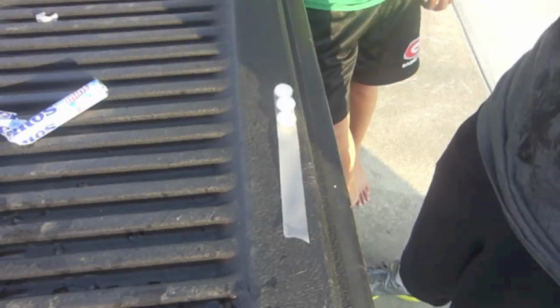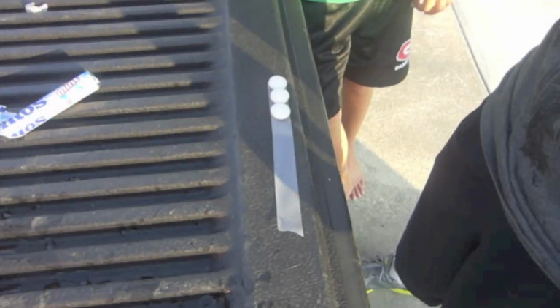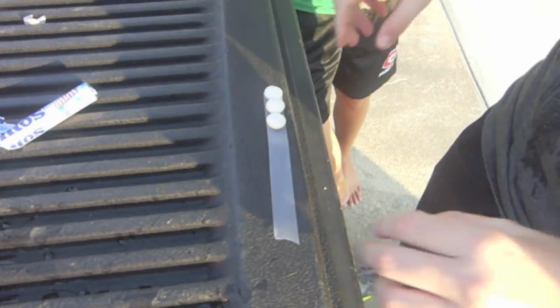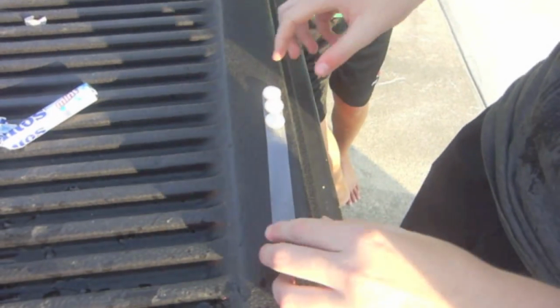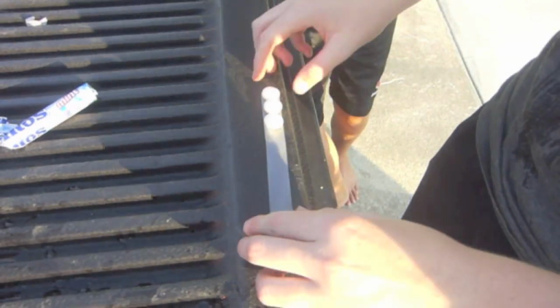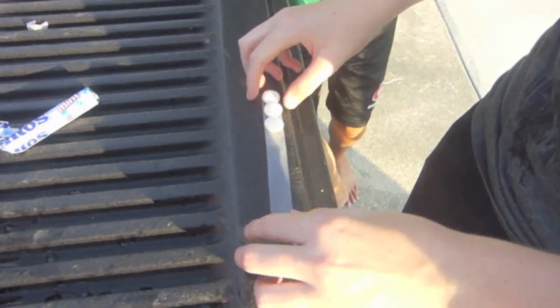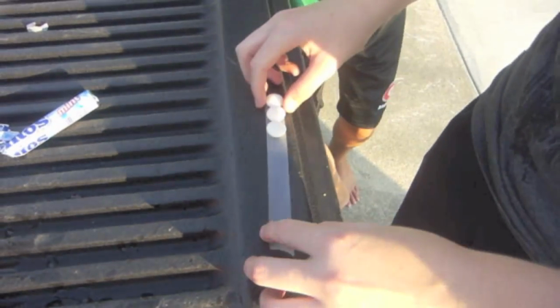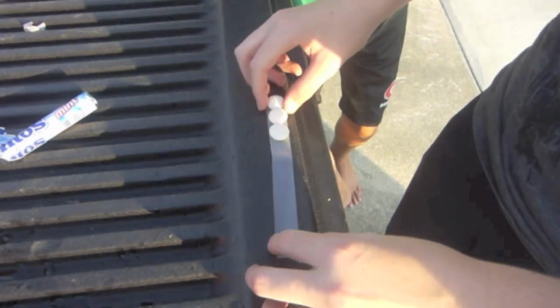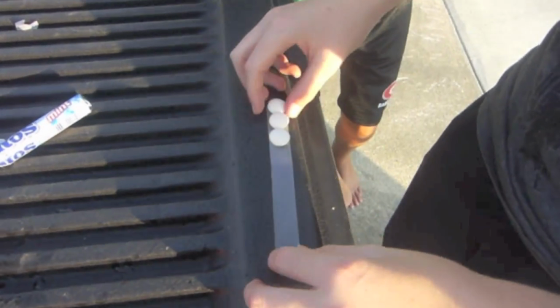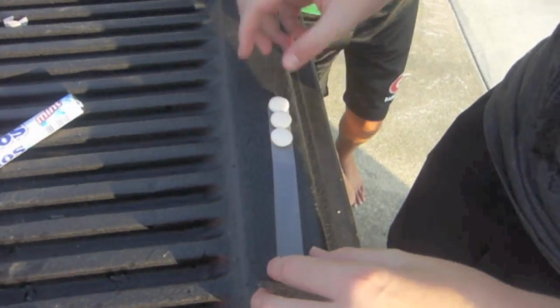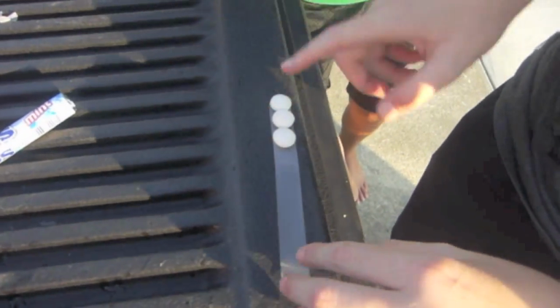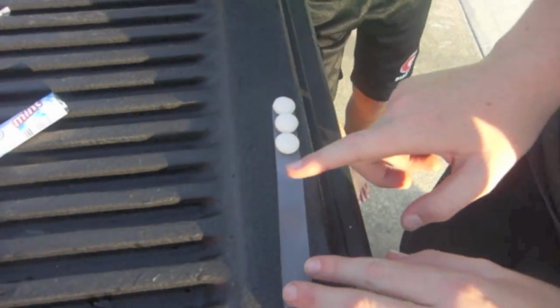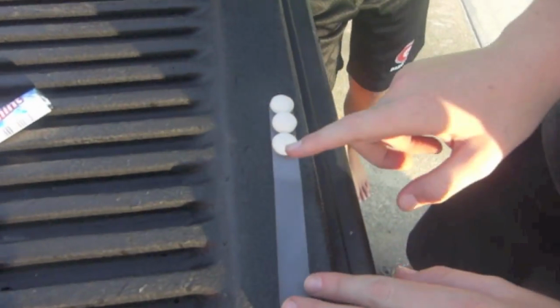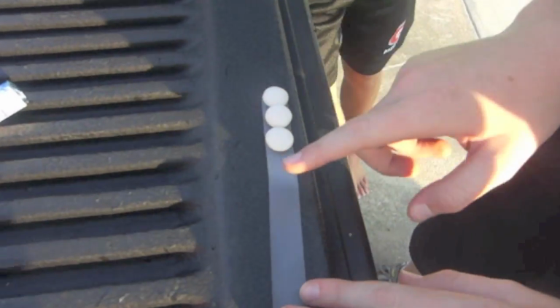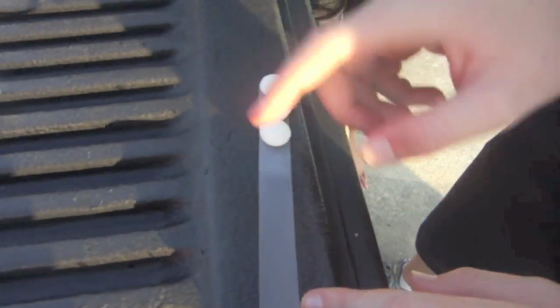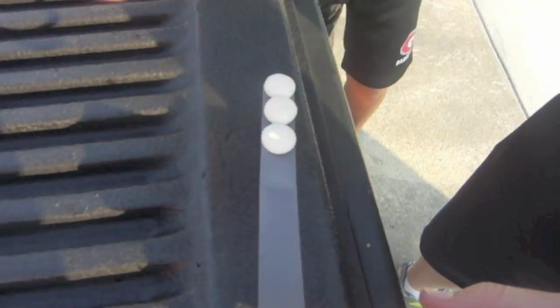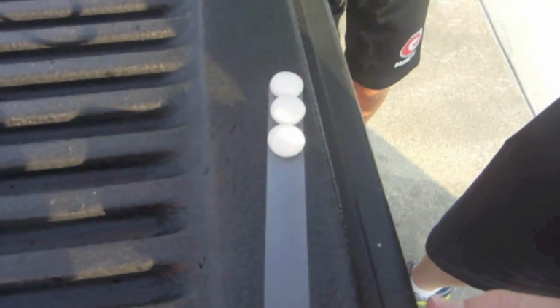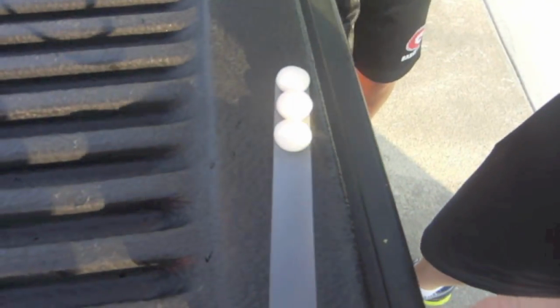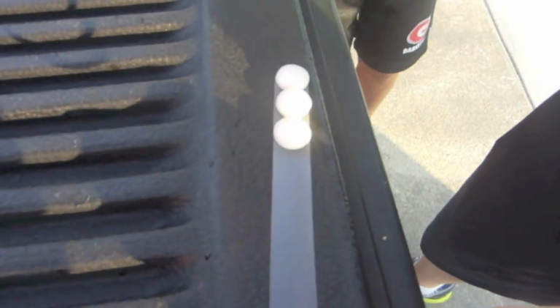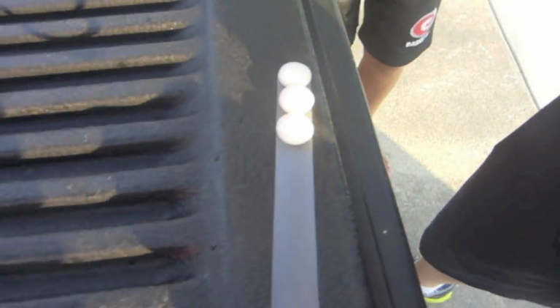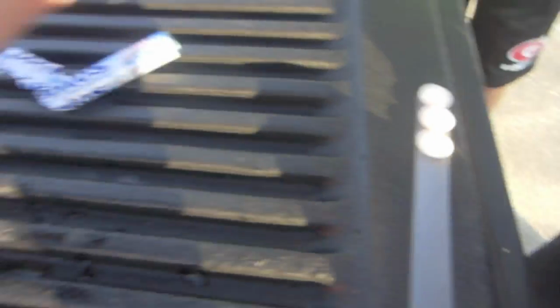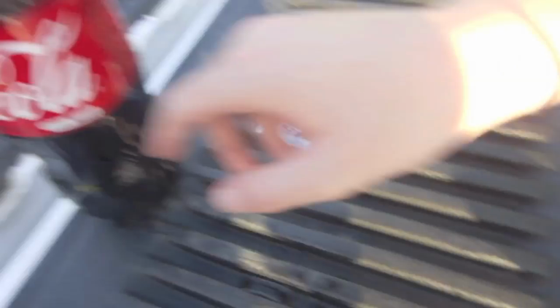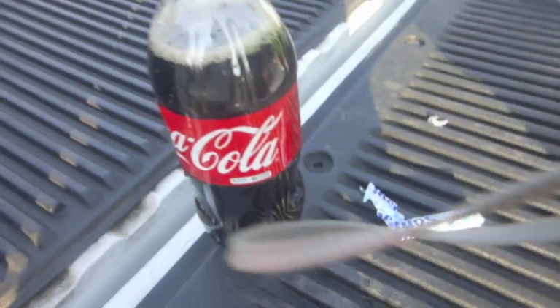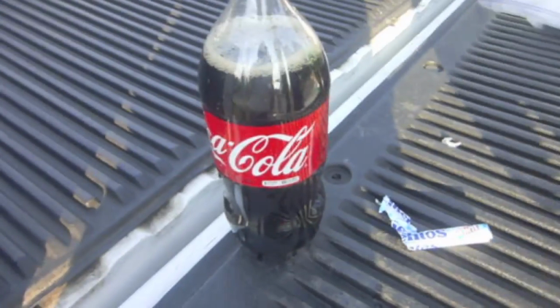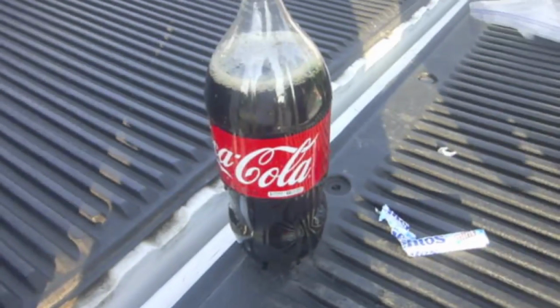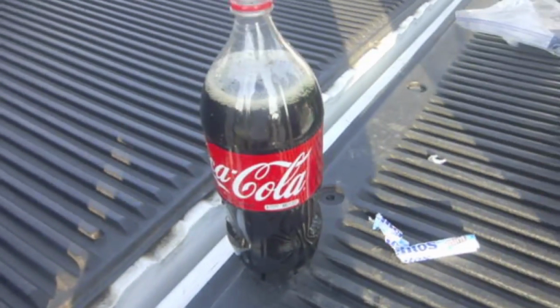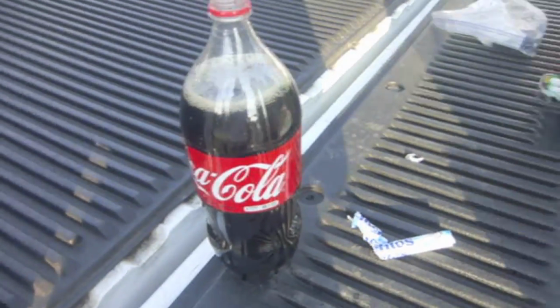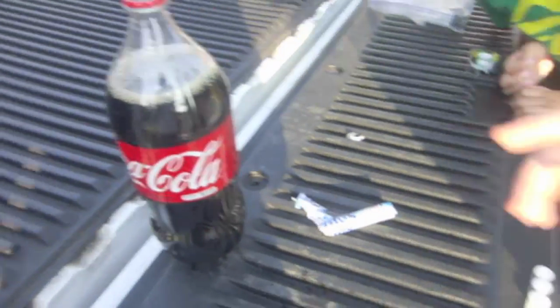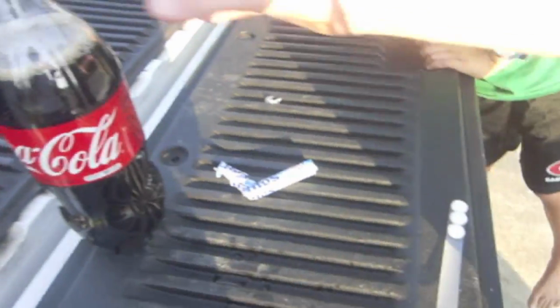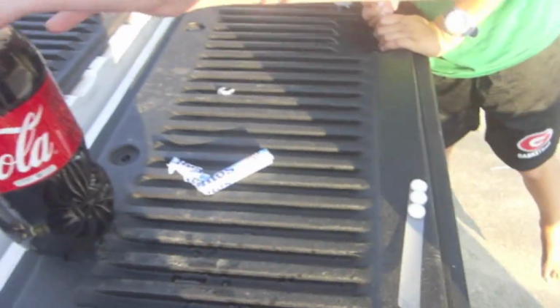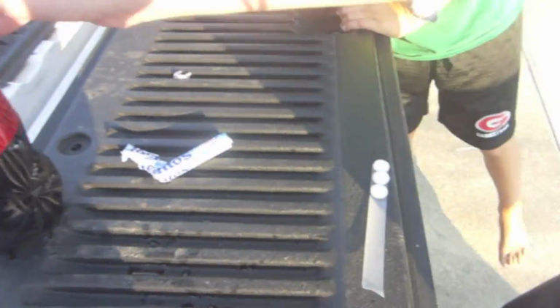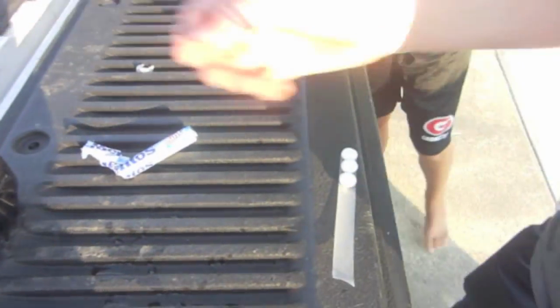Hey guys, what's up? It's Helping Tips for you, and we're just about to make a Coca-Cola rocket.